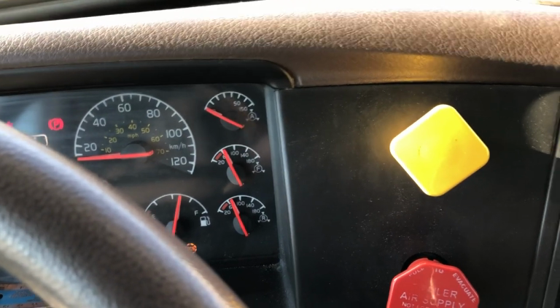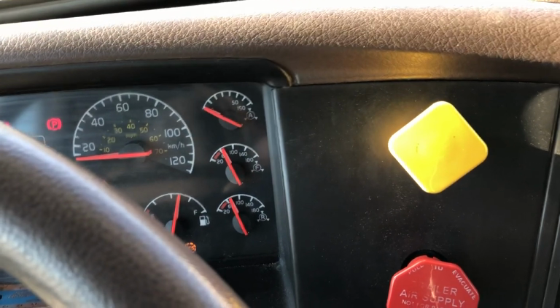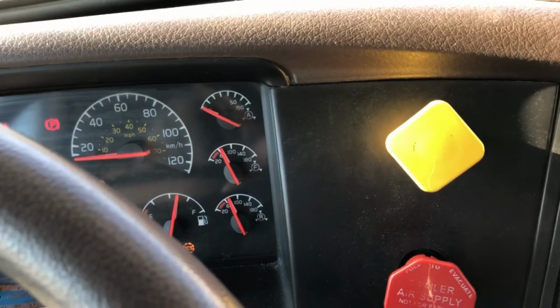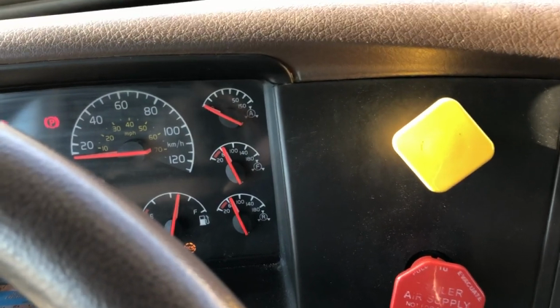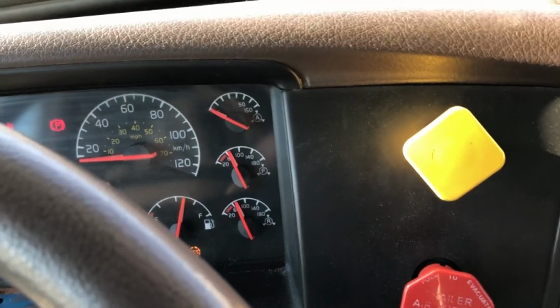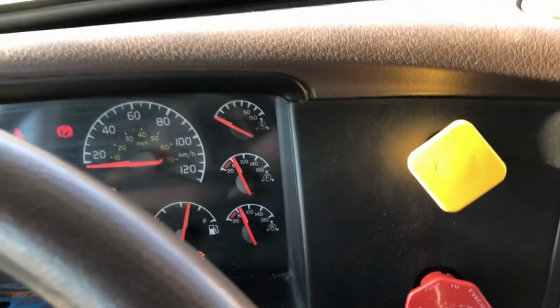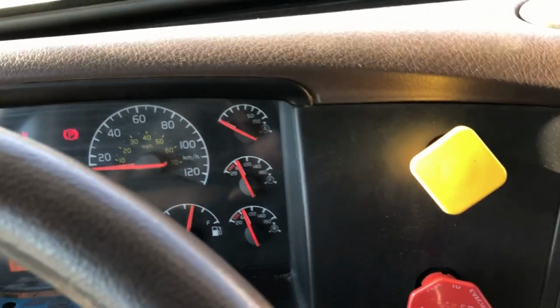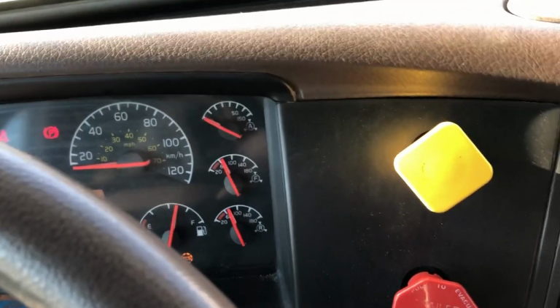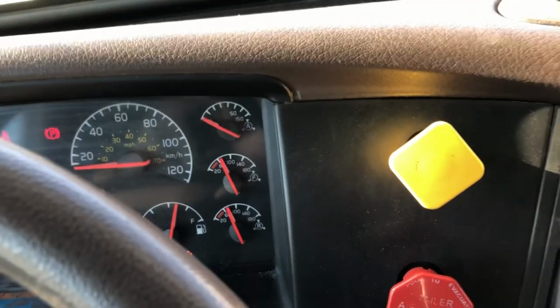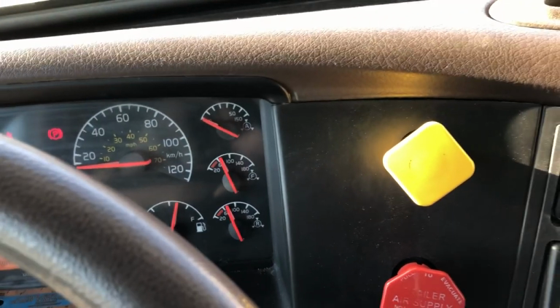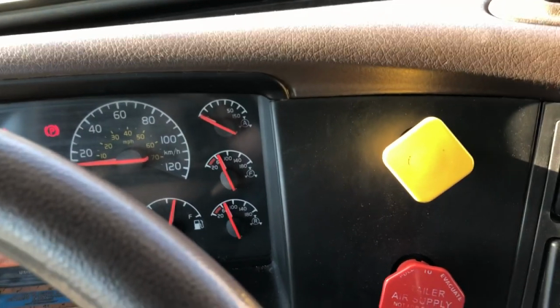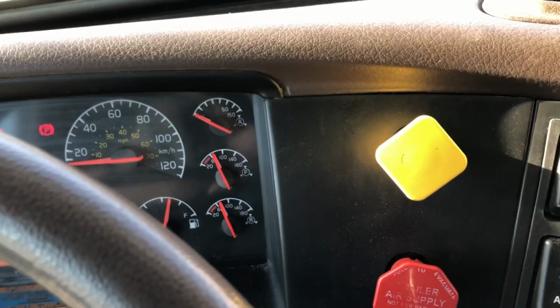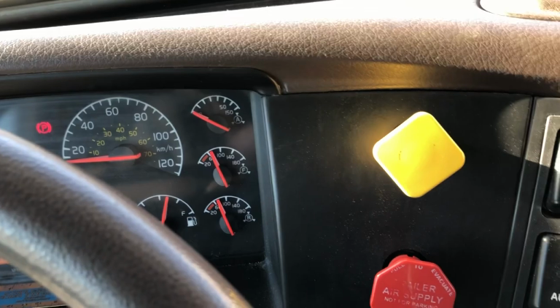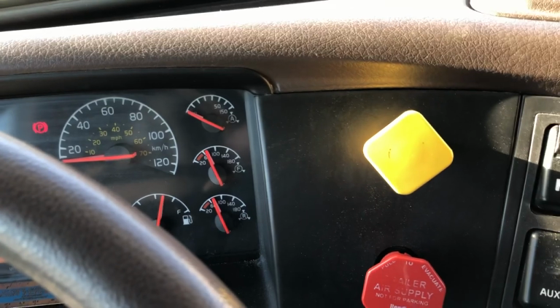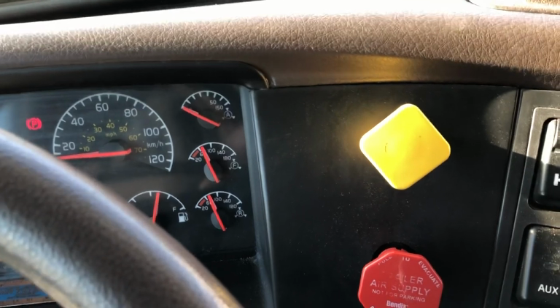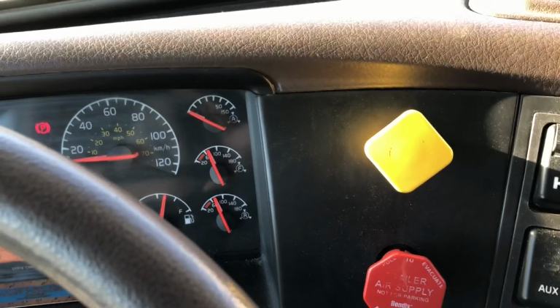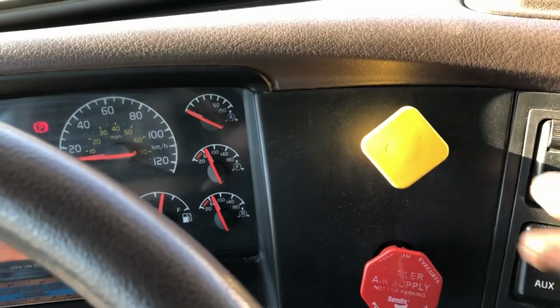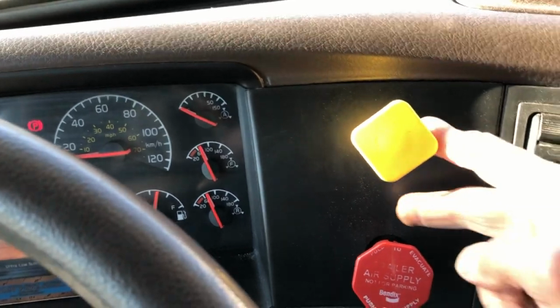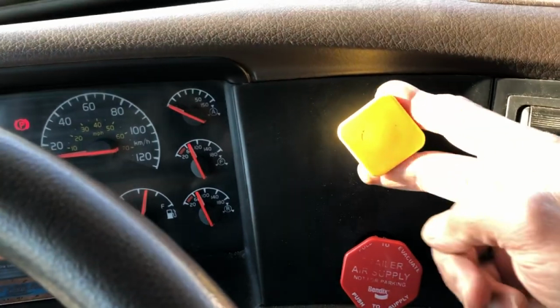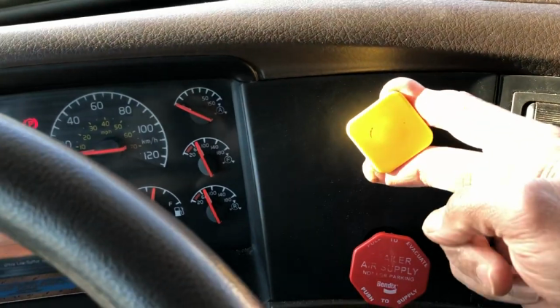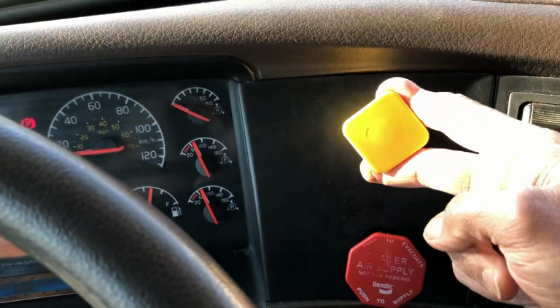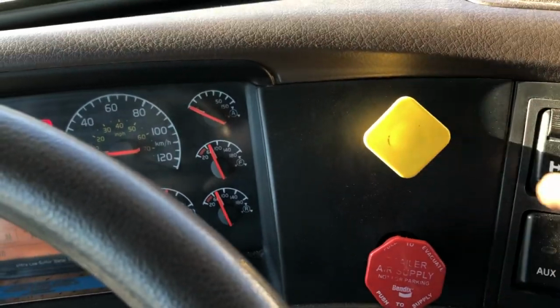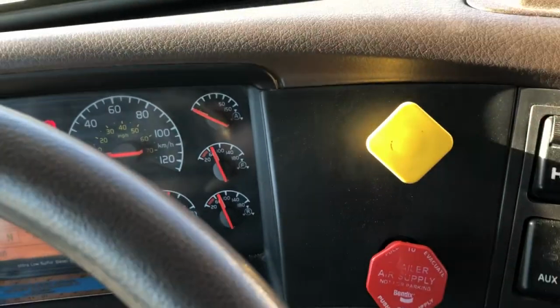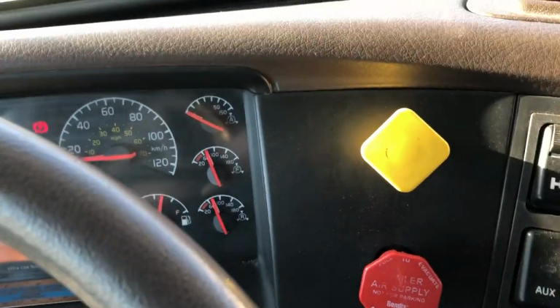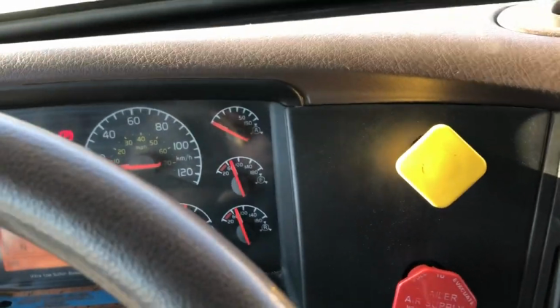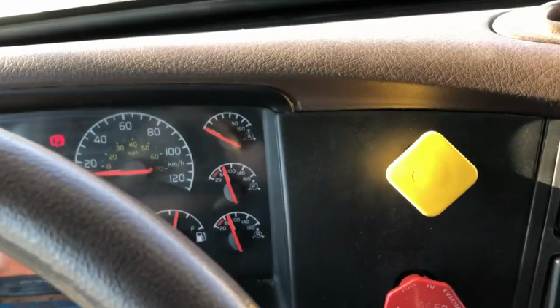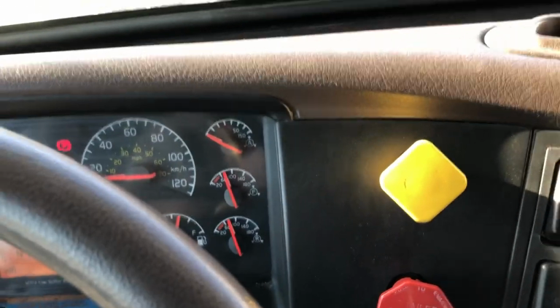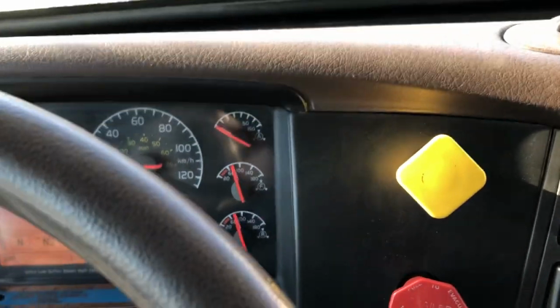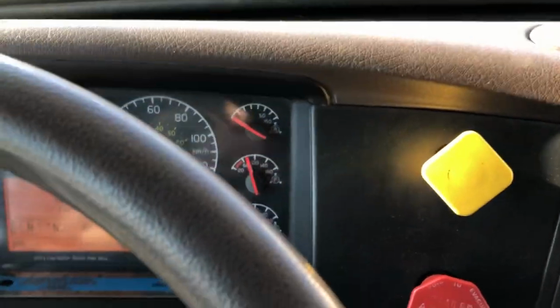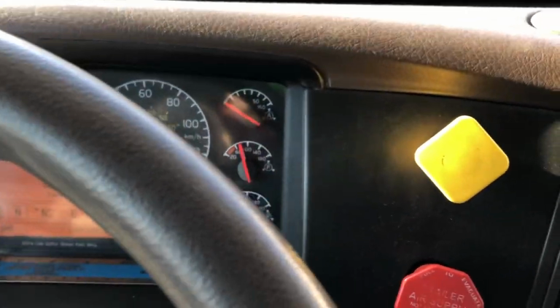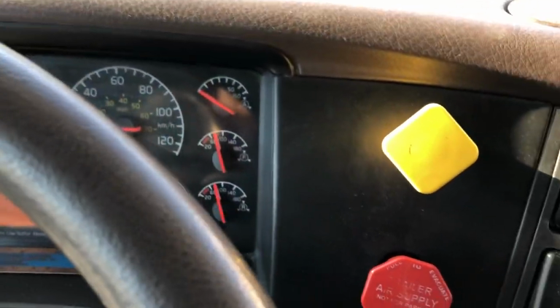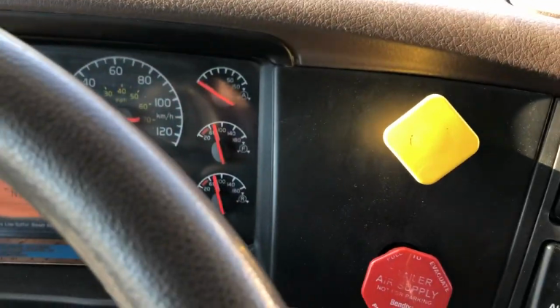I am just going to go outside and reconnect my red supply line, make sure my brakes are applied, and idle up.